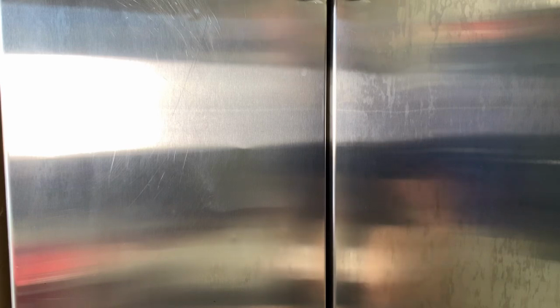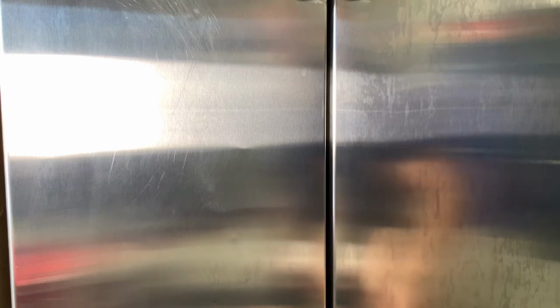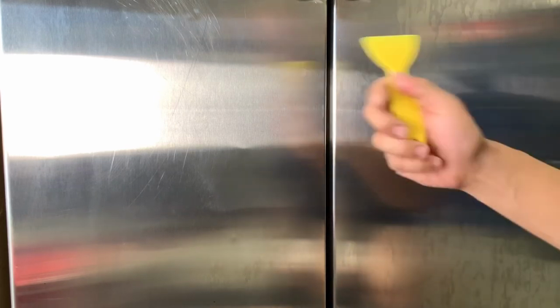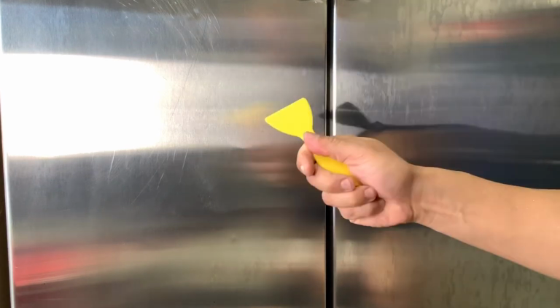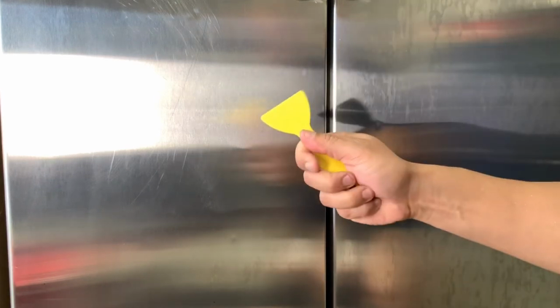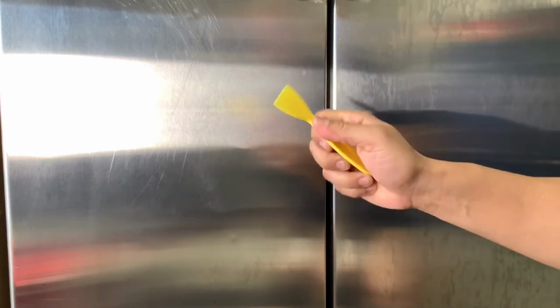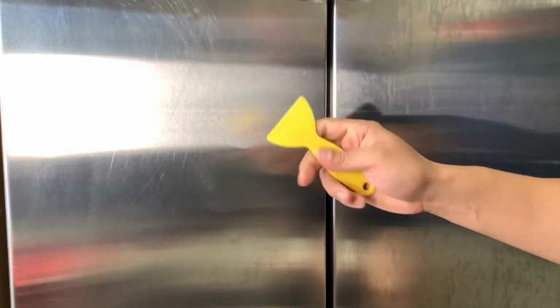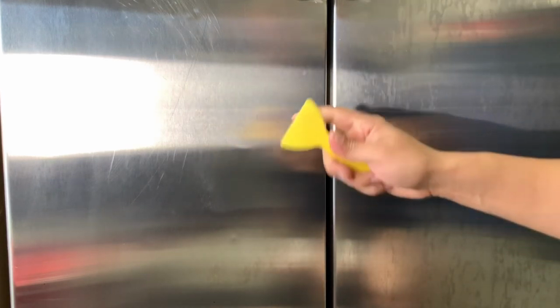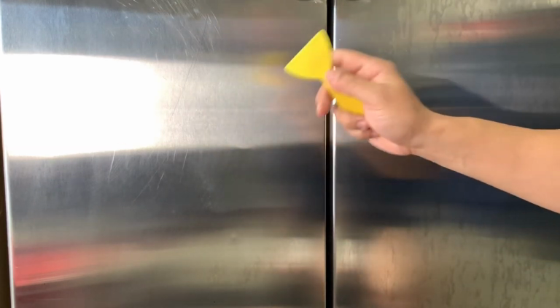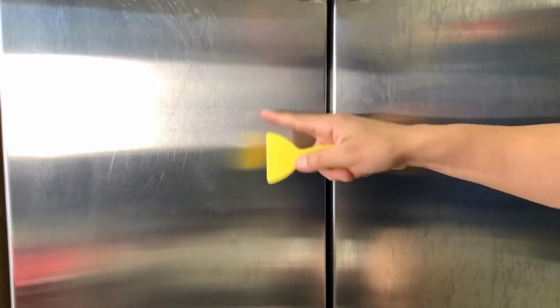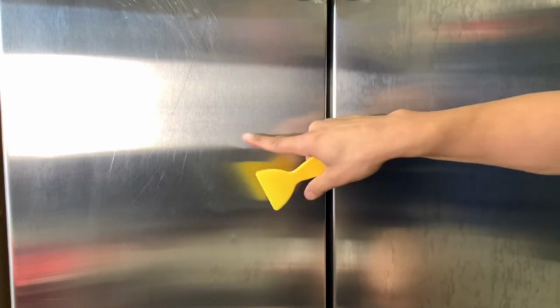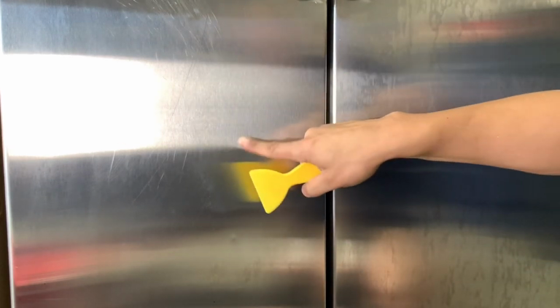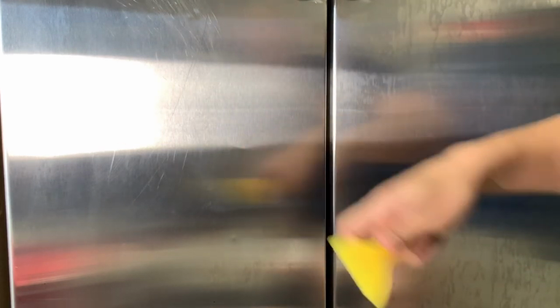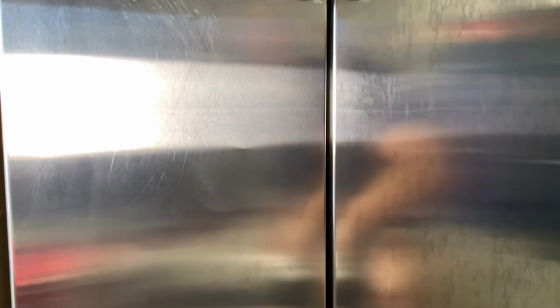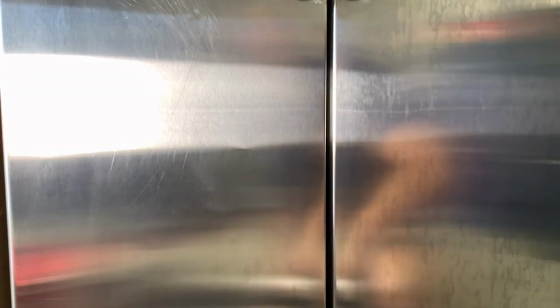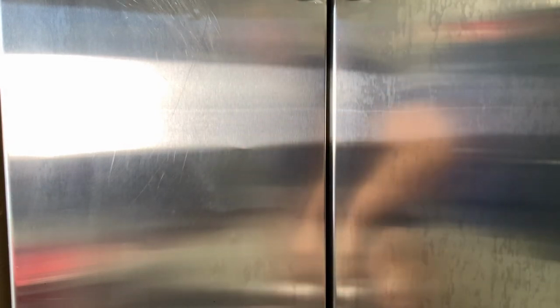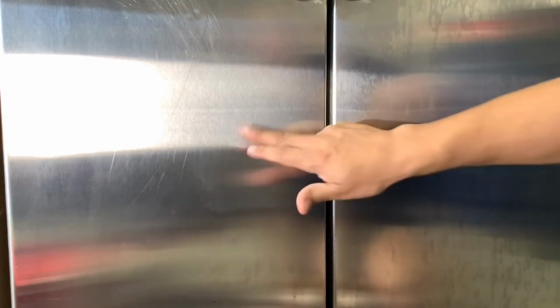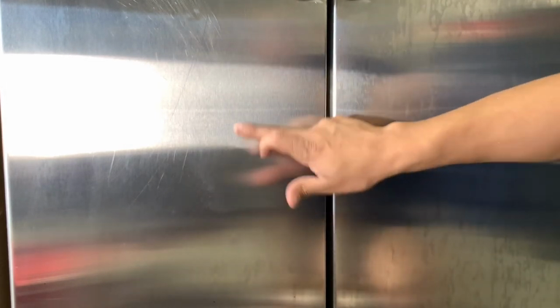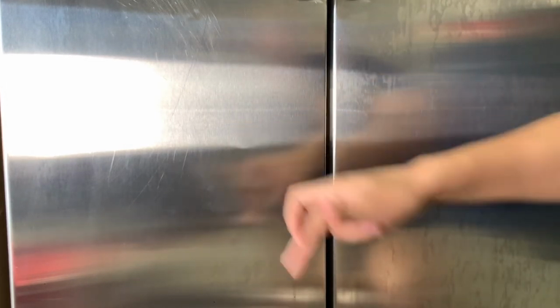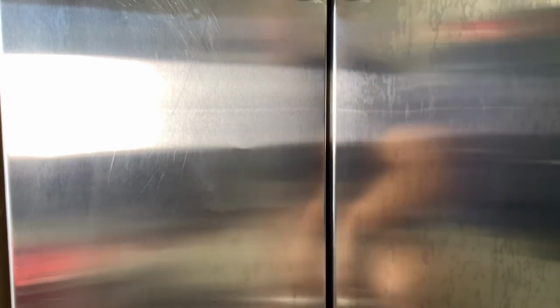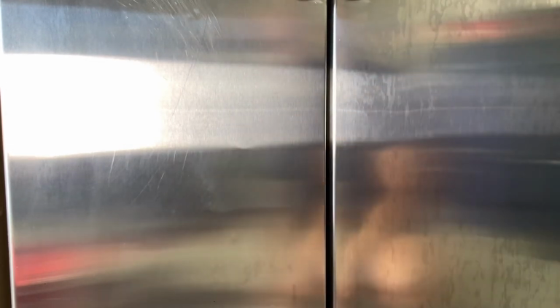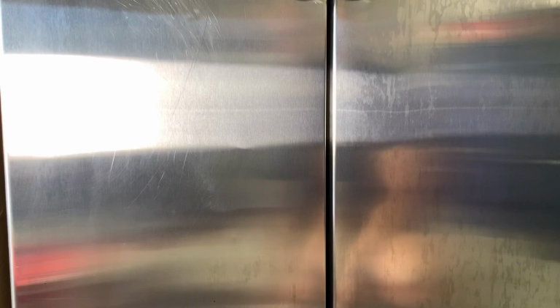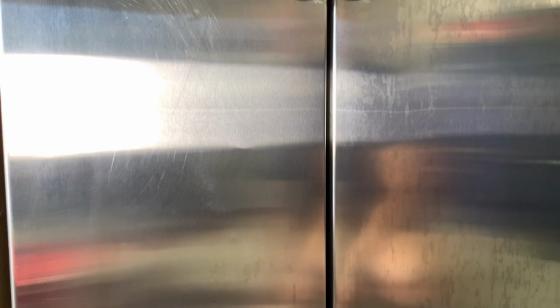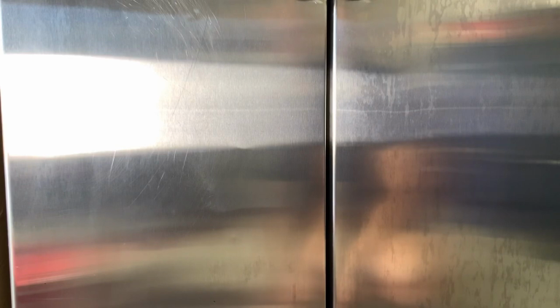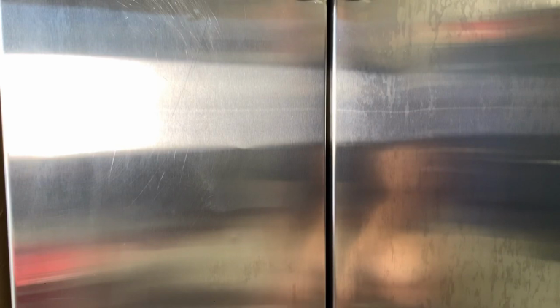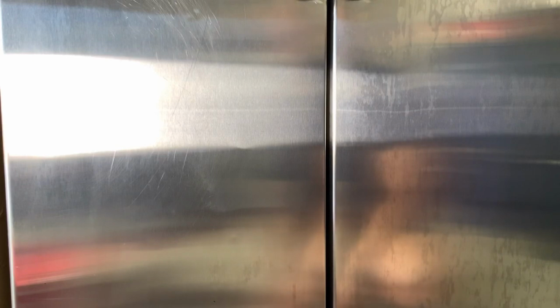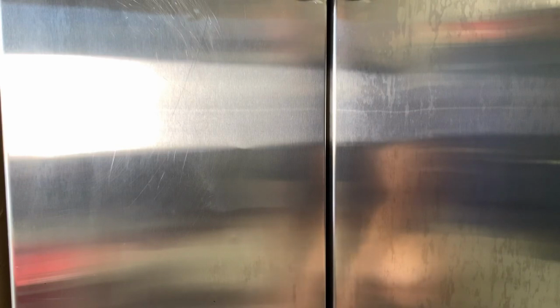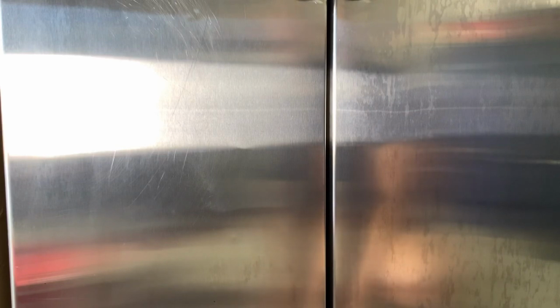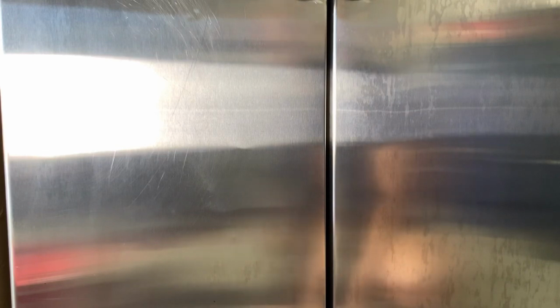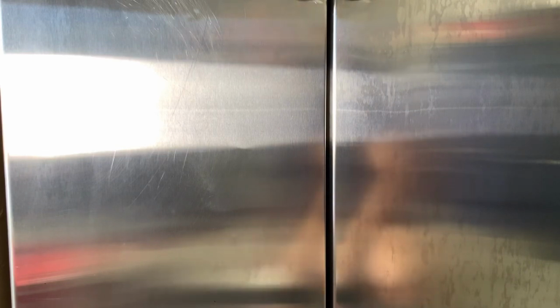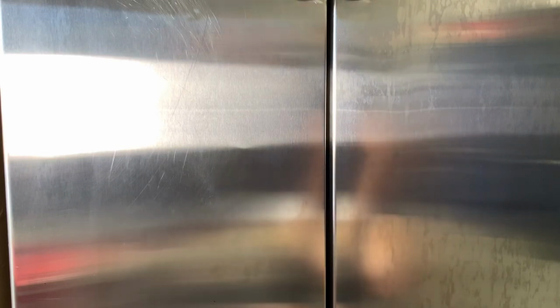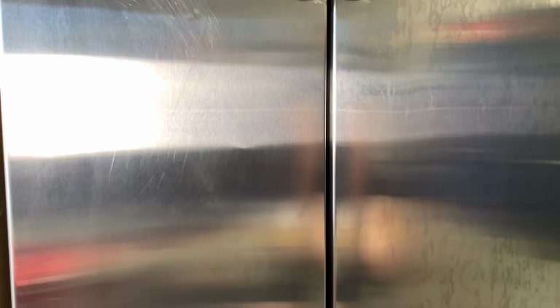I definitely don't recommend using the scraper because it does scratch the stainless, but wow — it took the dent right out.